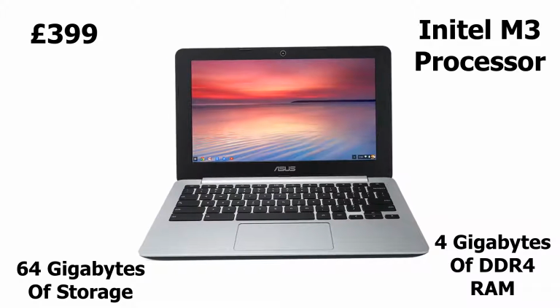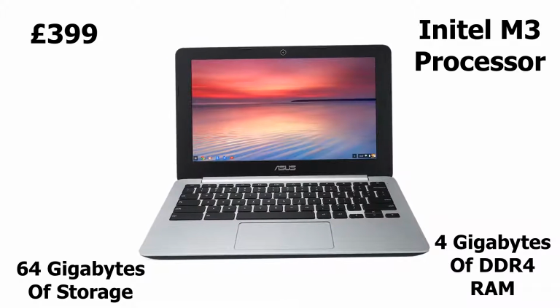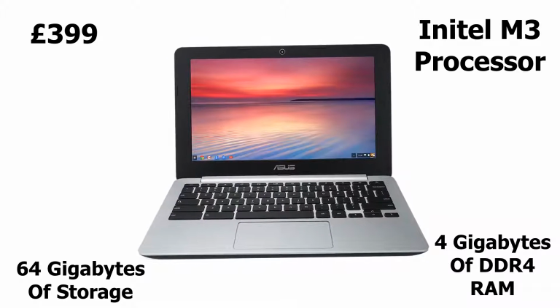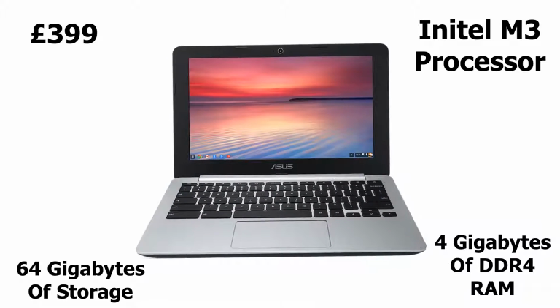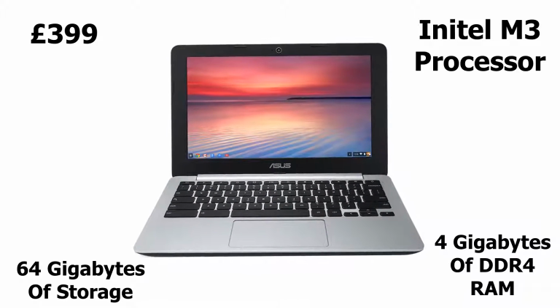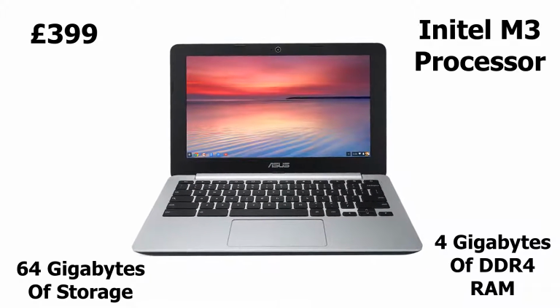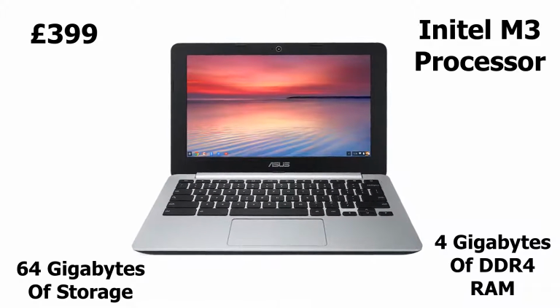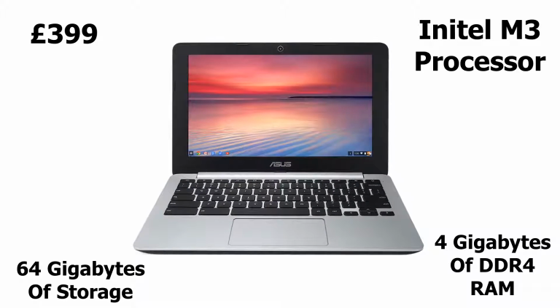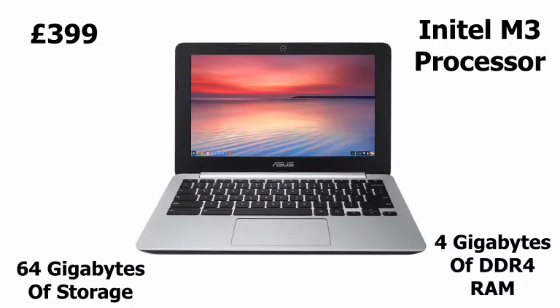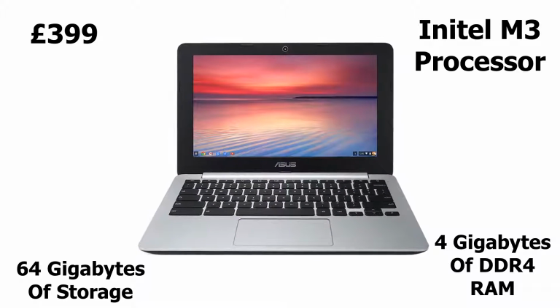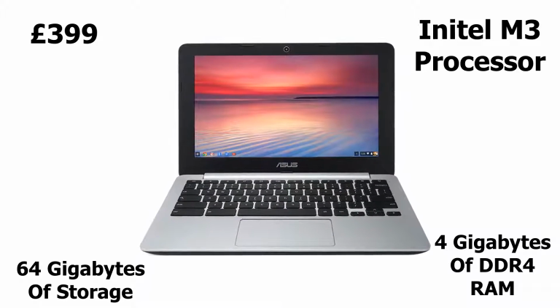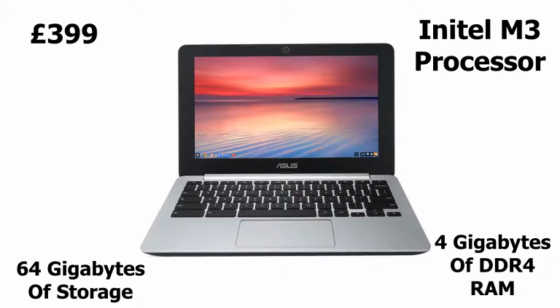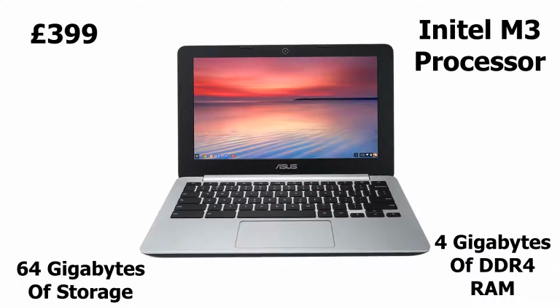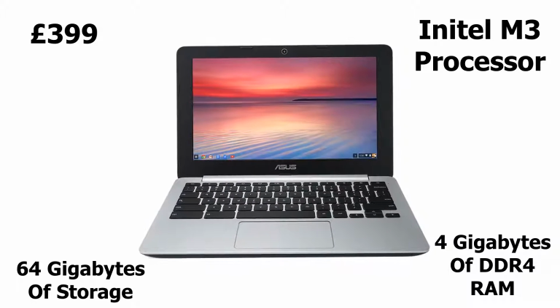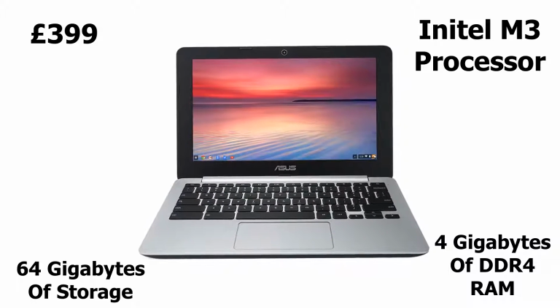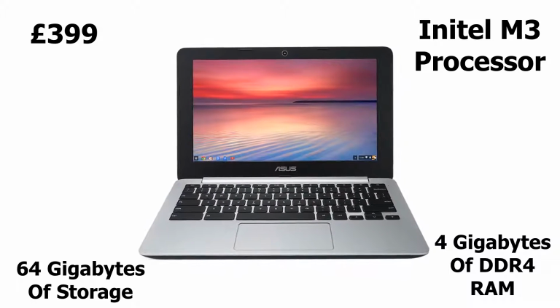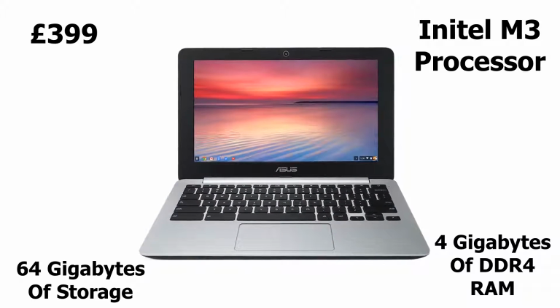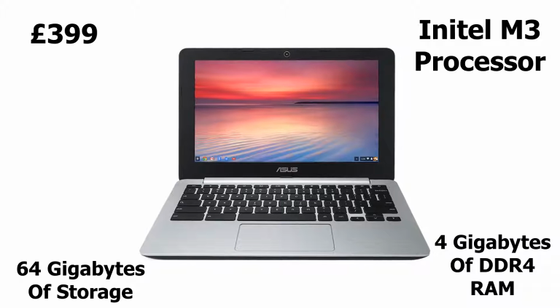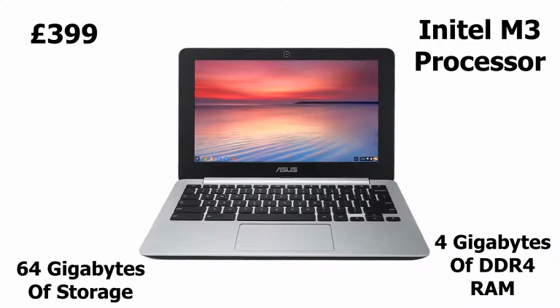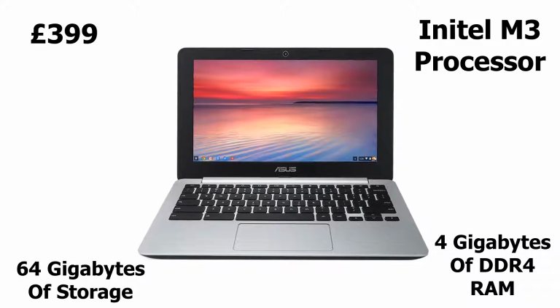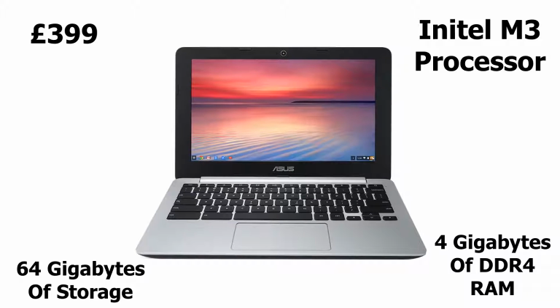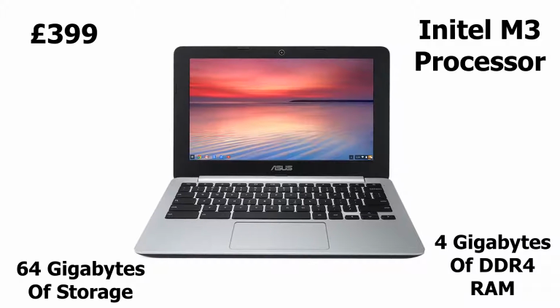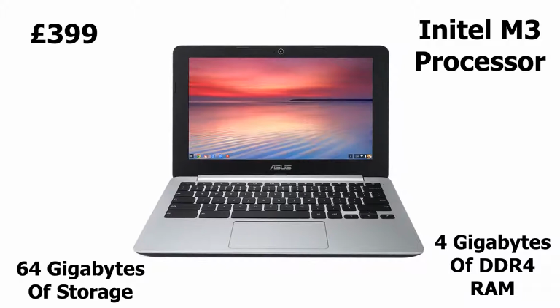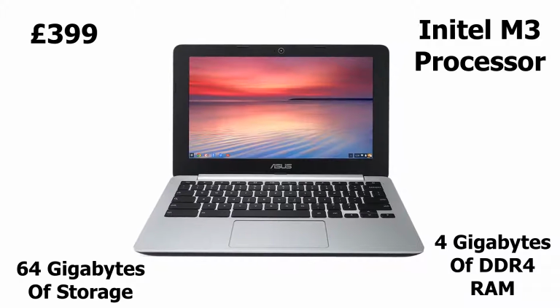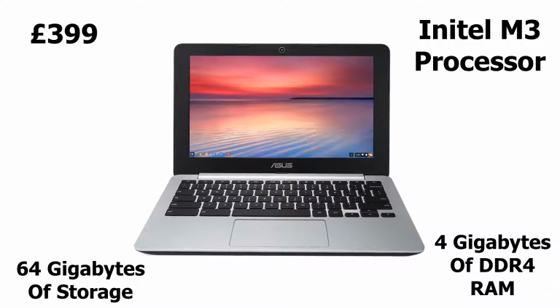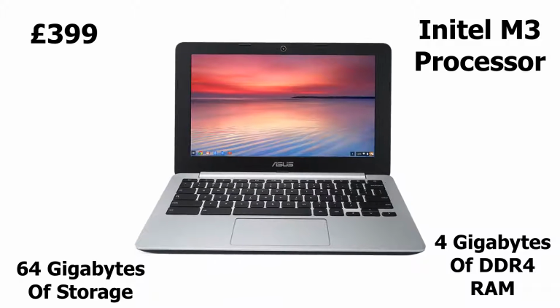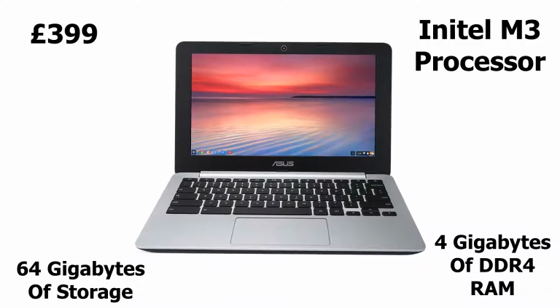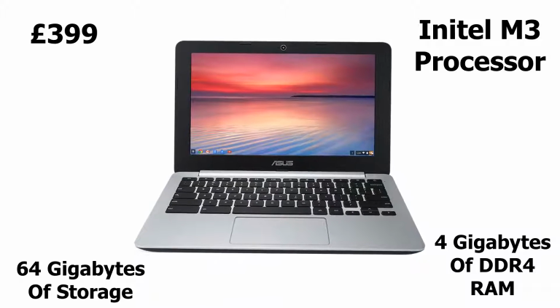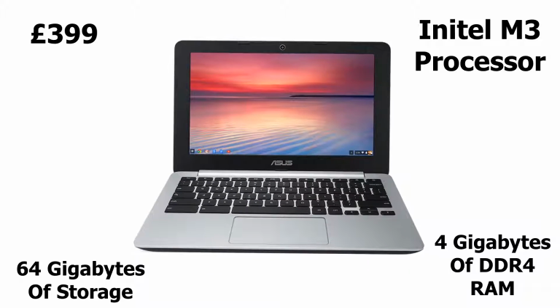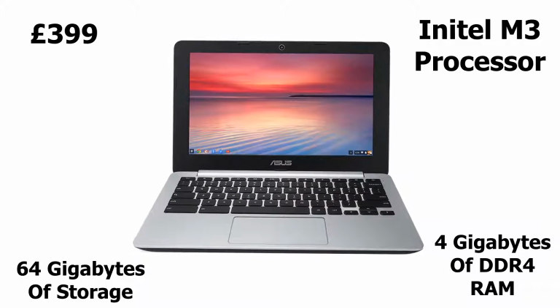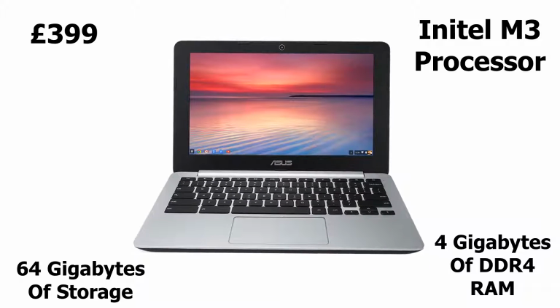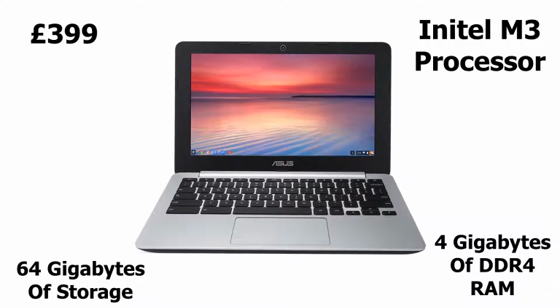Its sleek design, good build quality, and 10-hour battery life also make it perfect for taking to school.